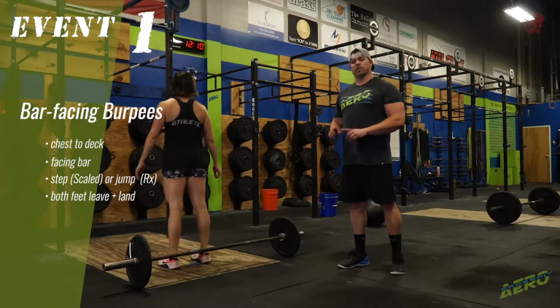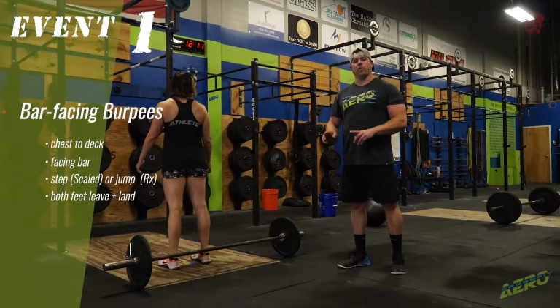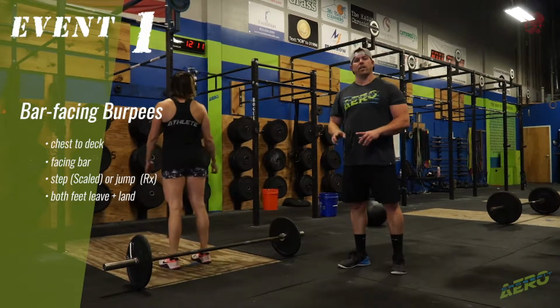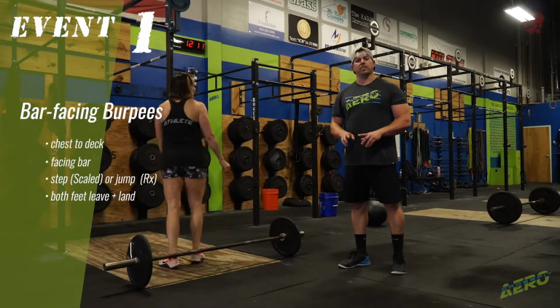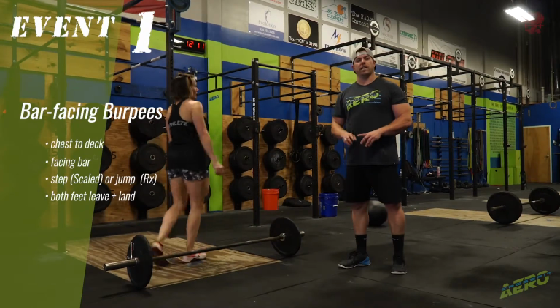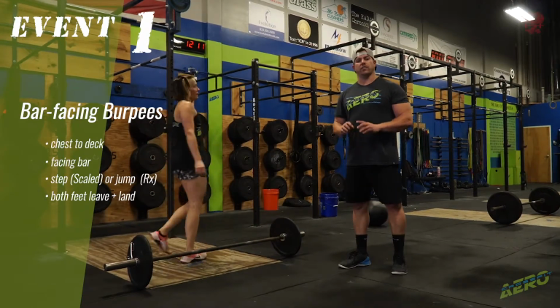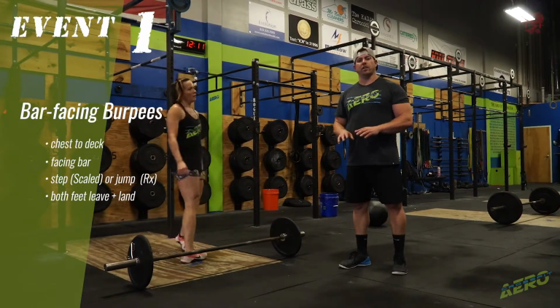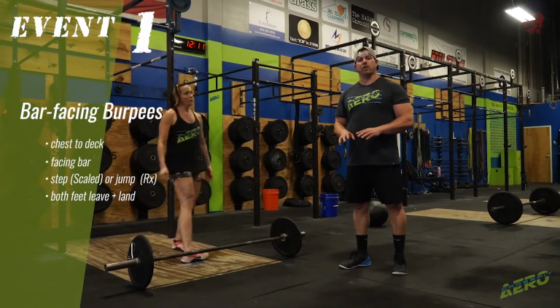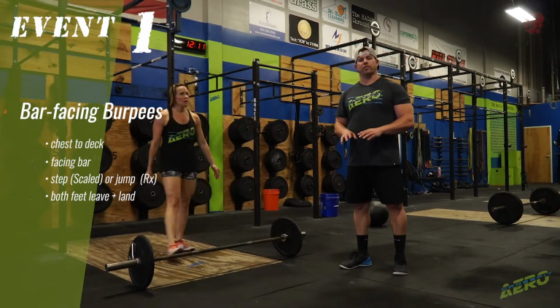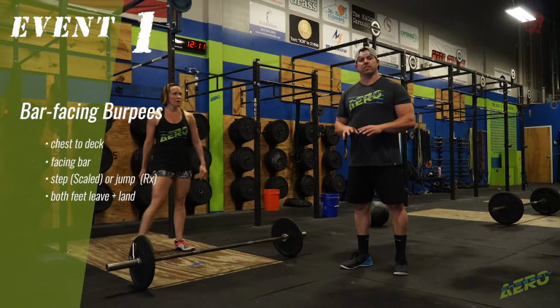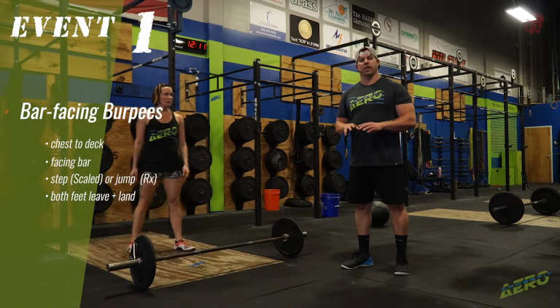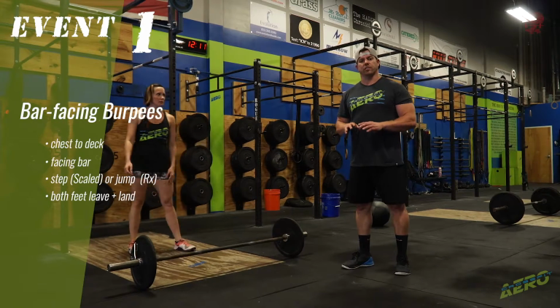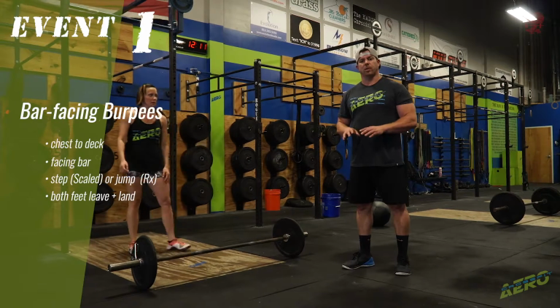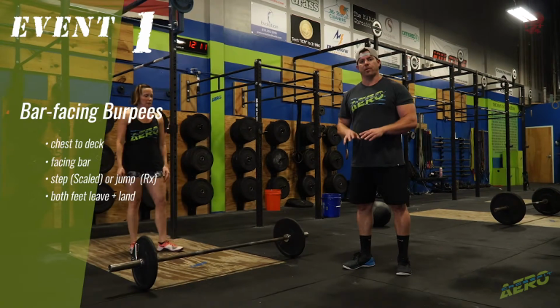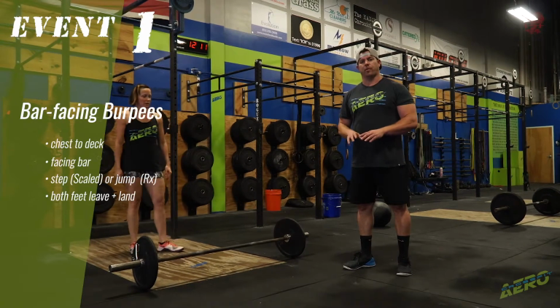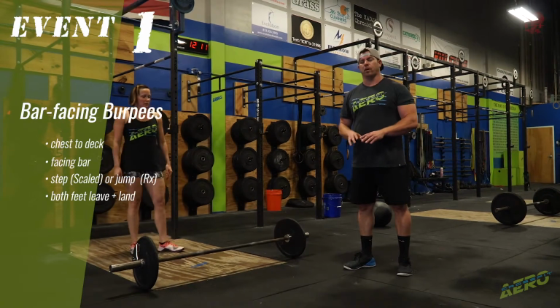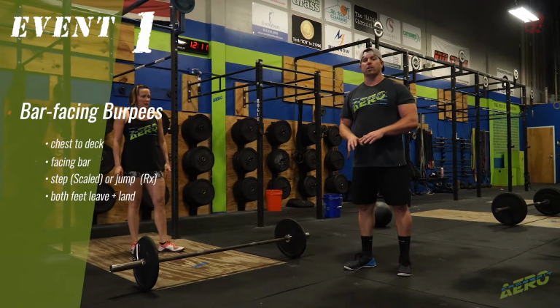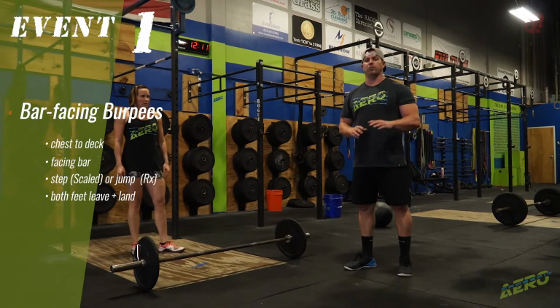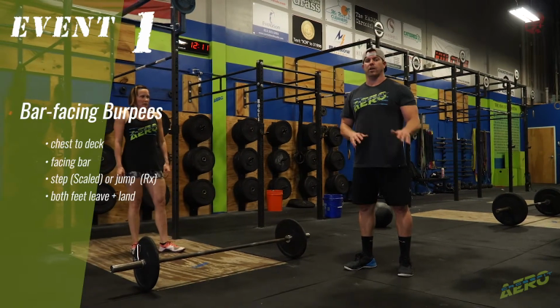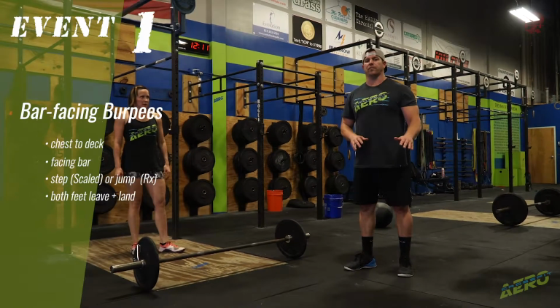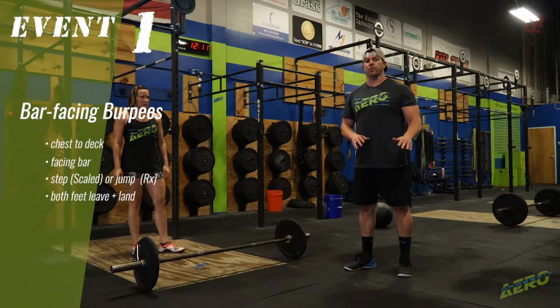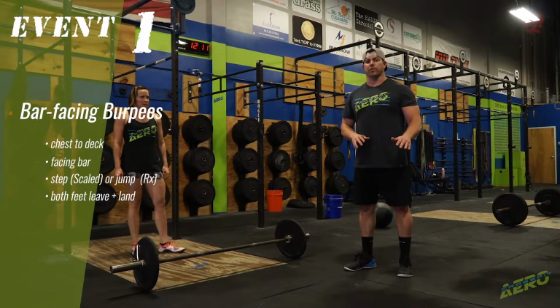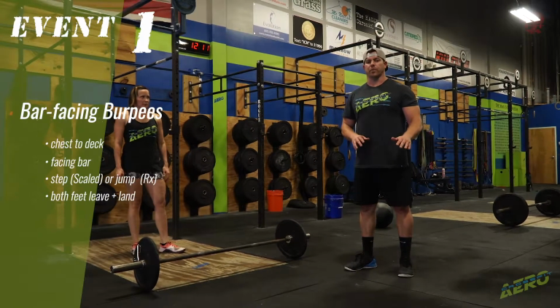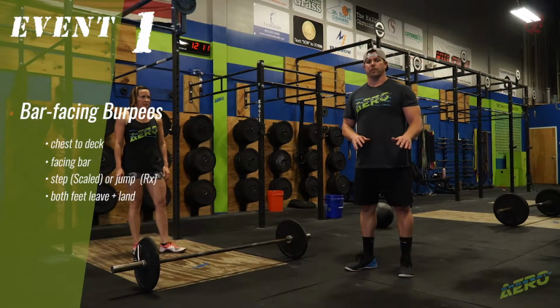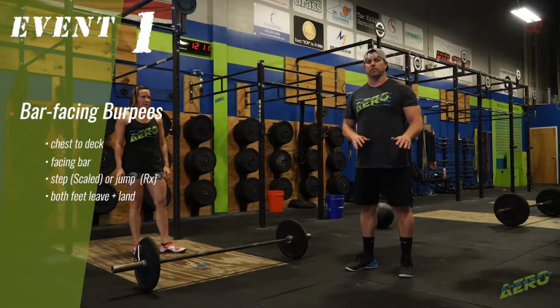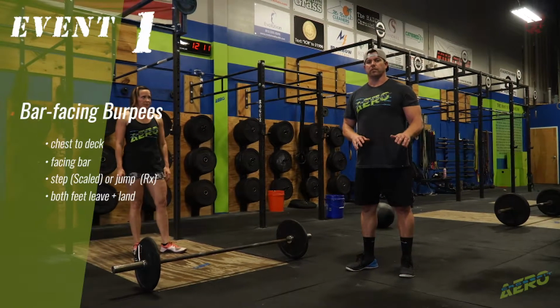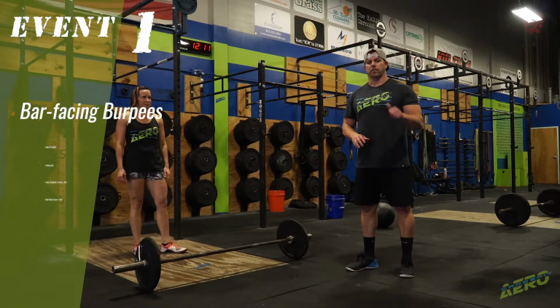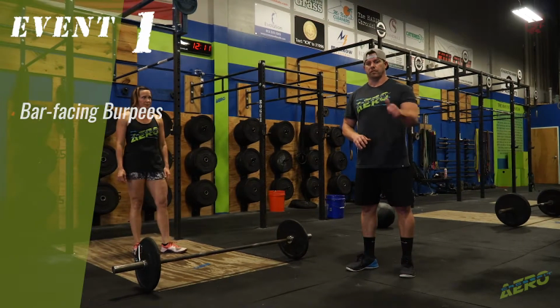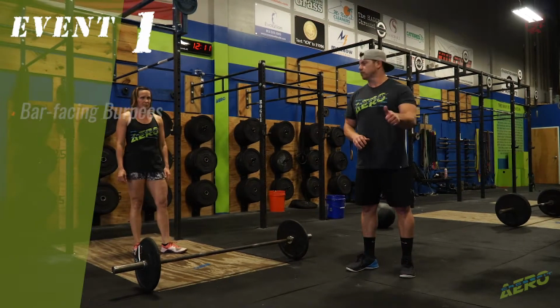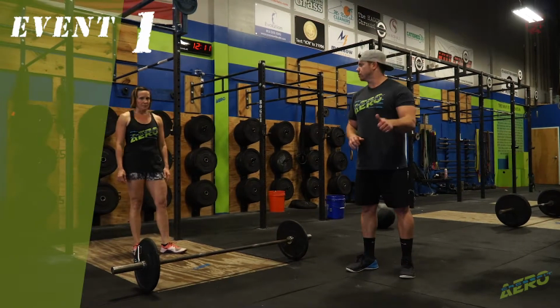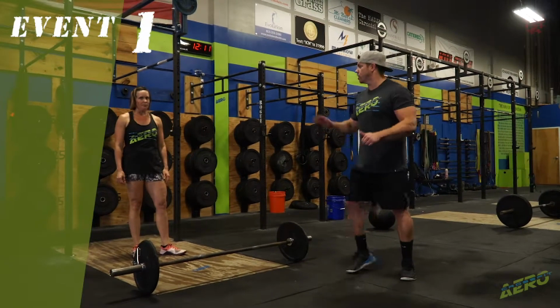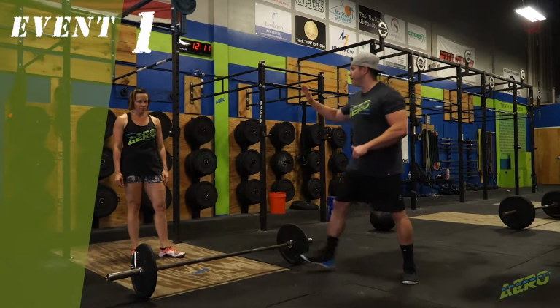So the point is, guys, if you get a no-rep on the jump-over part, you do not have to redo the burpee. Good job.